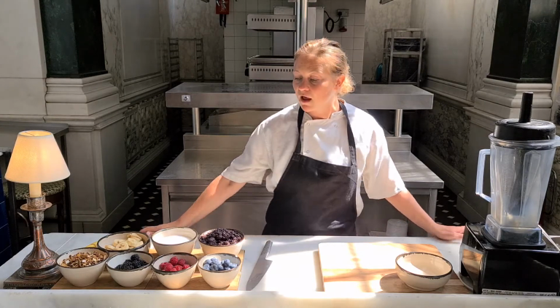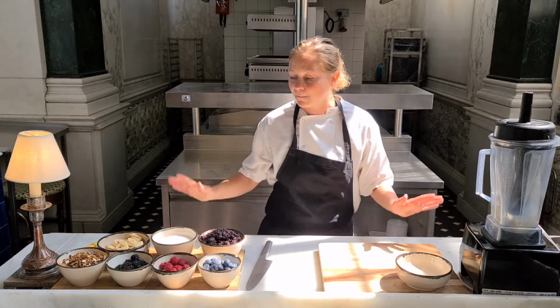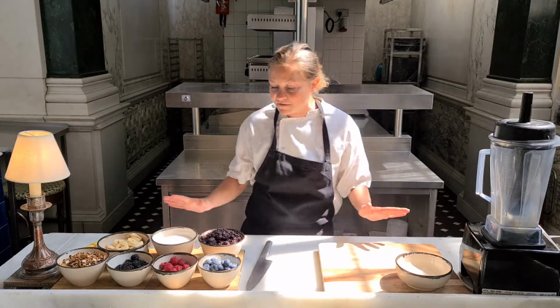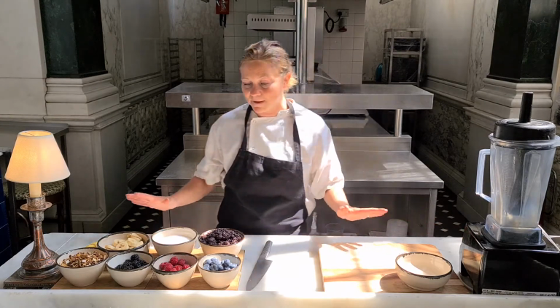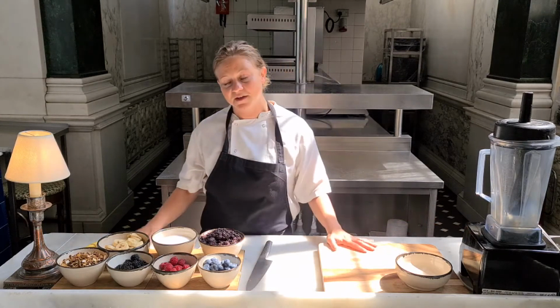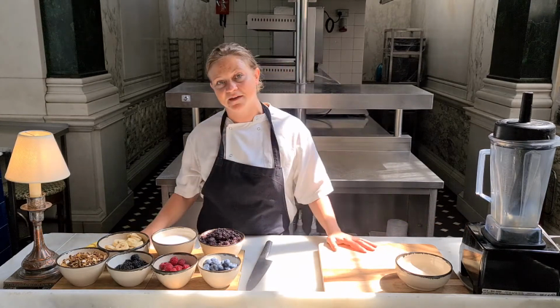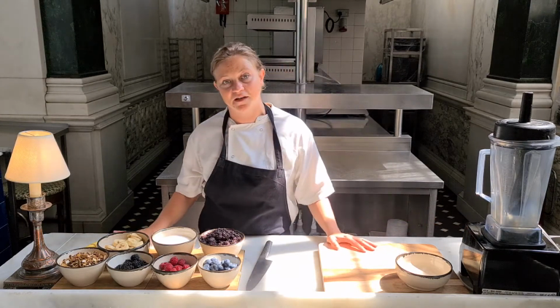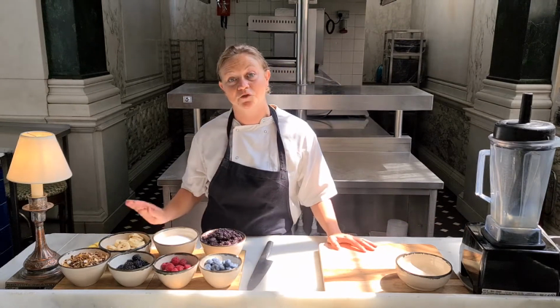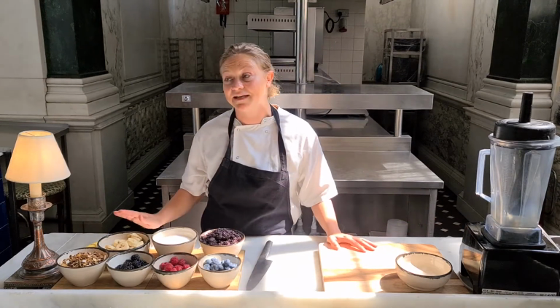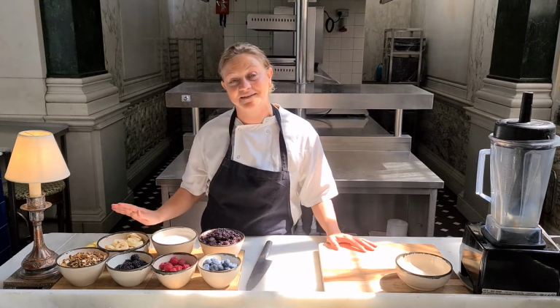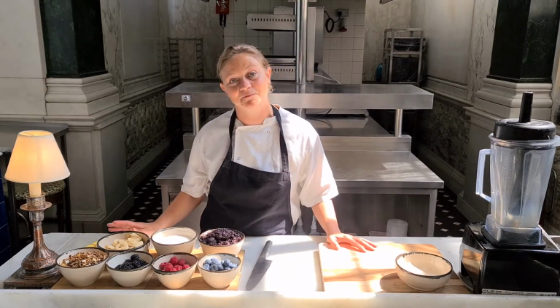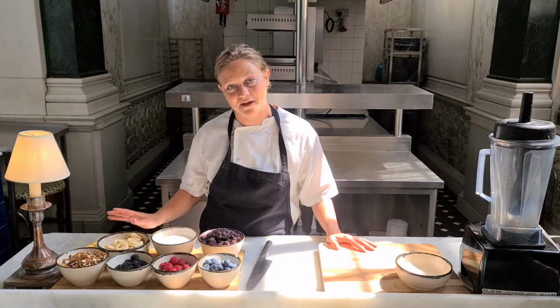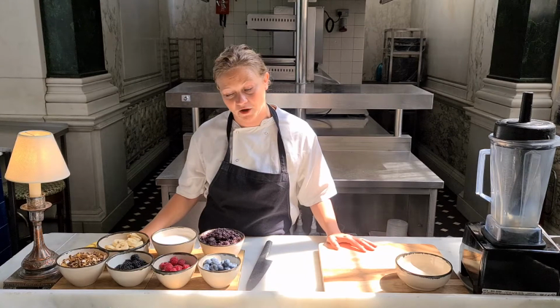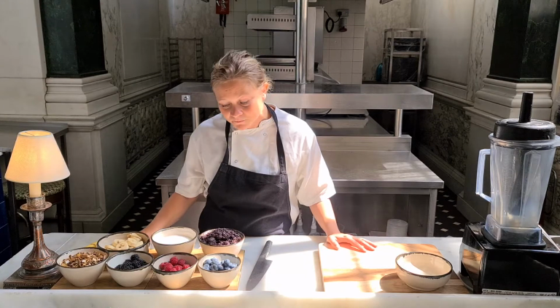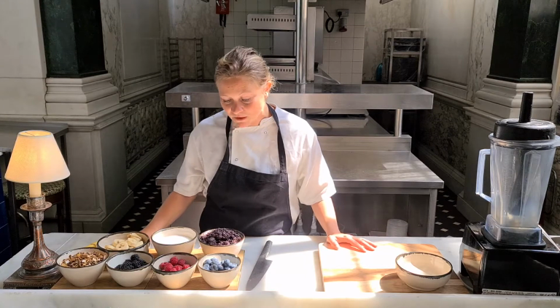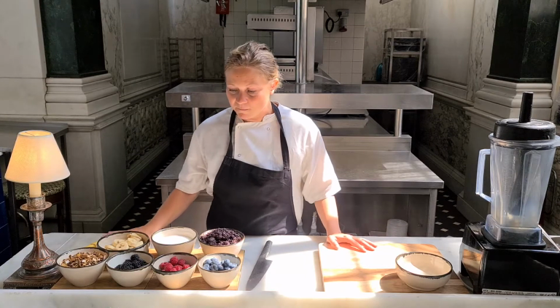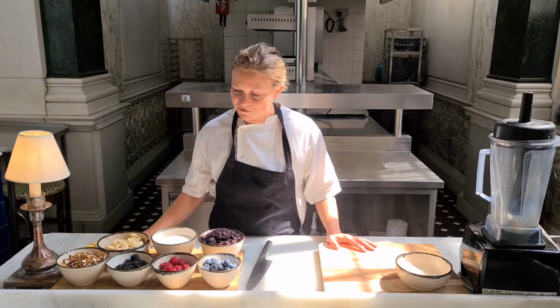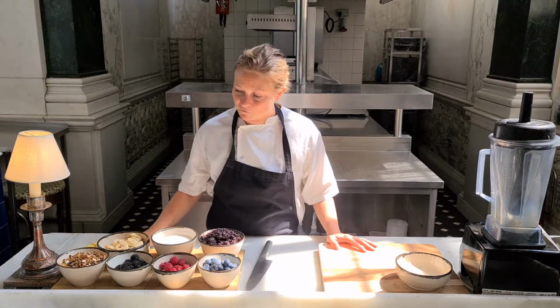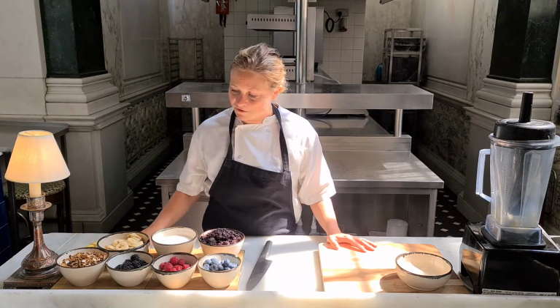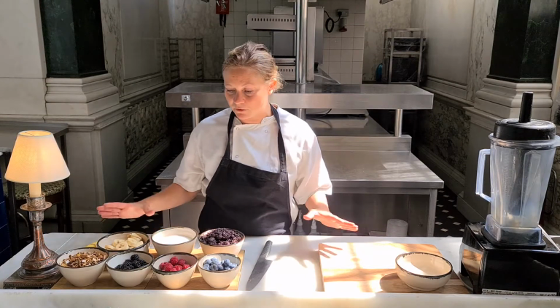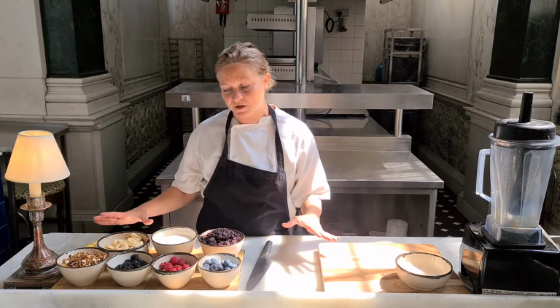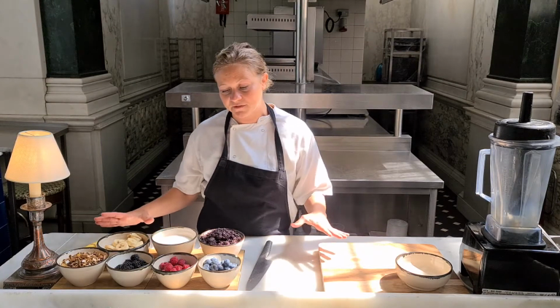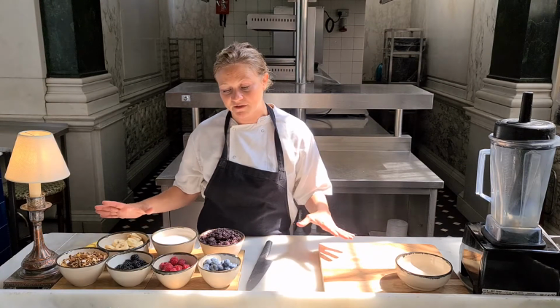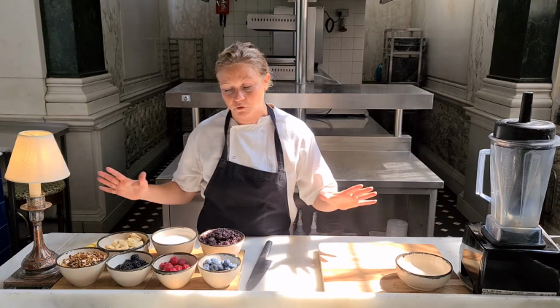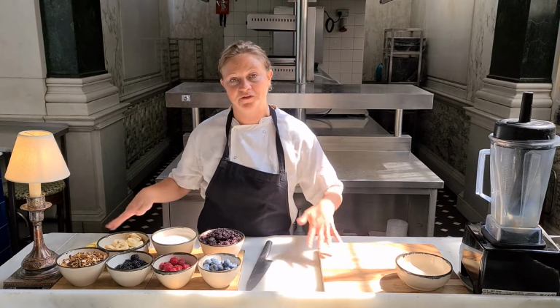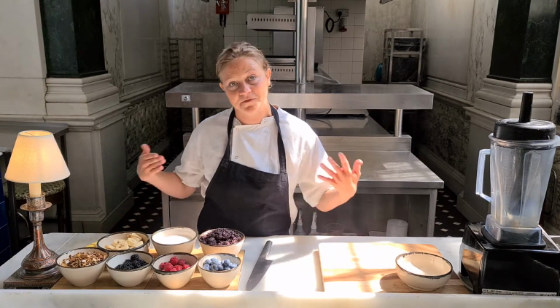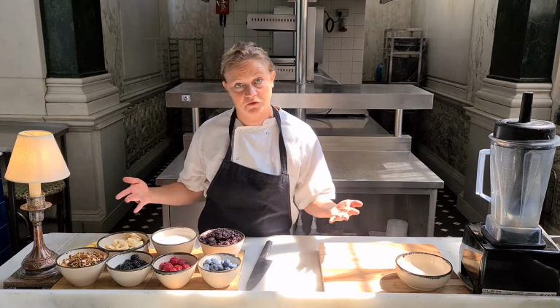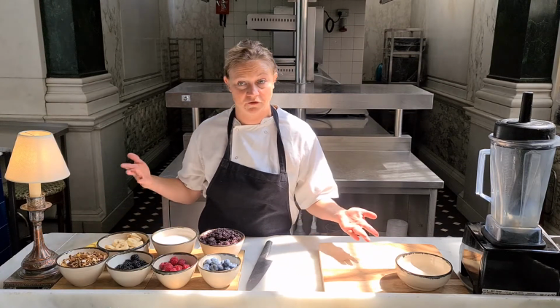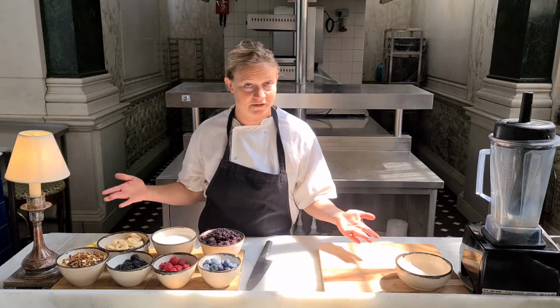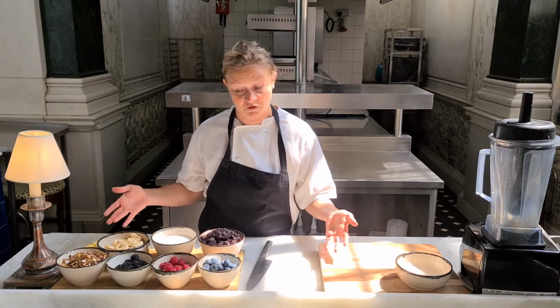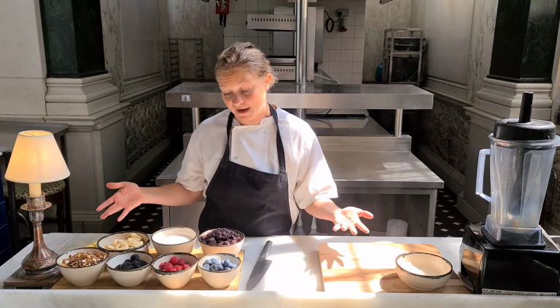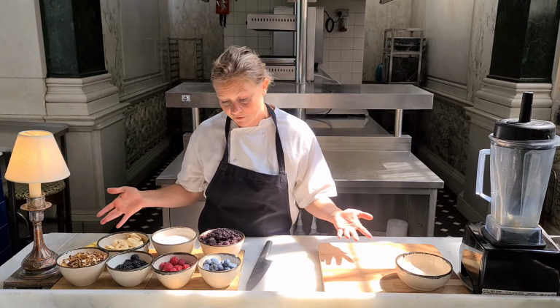The best thing about this is that it's really easy to make at home because it requires few ingredients, and you can also substitute these ingredients if you don't have them.